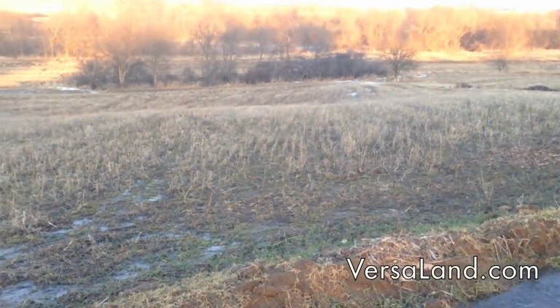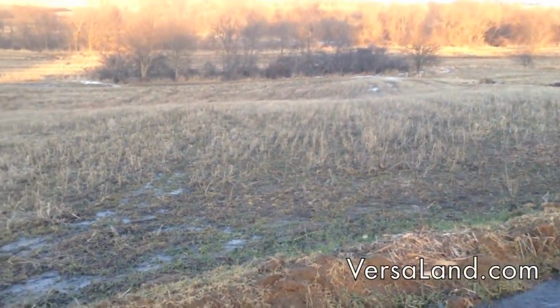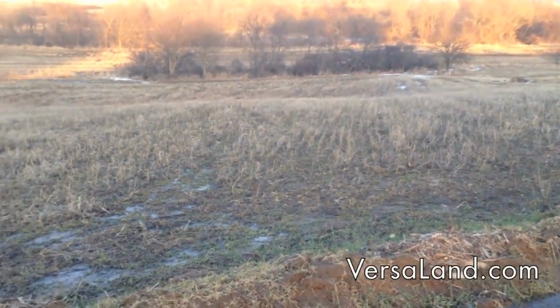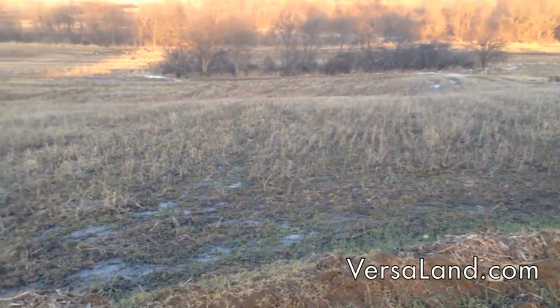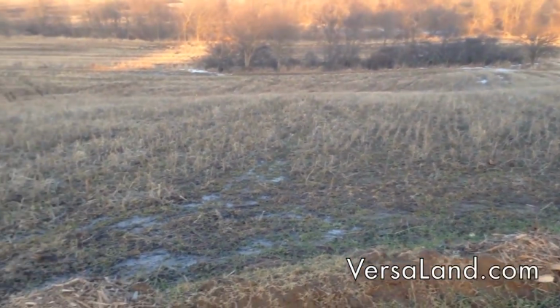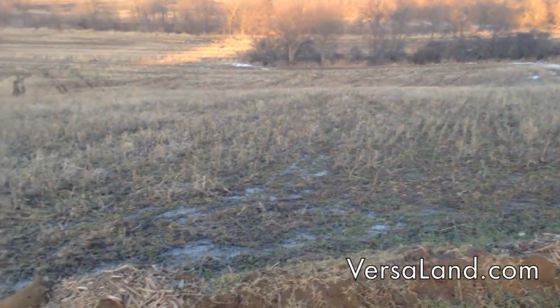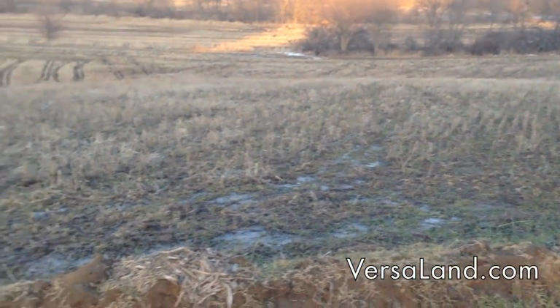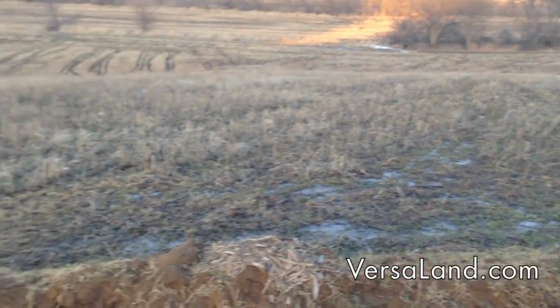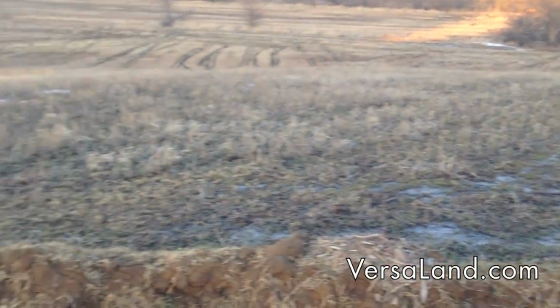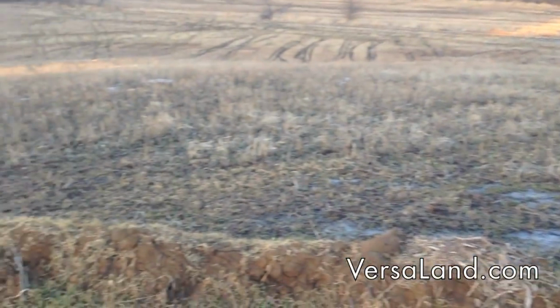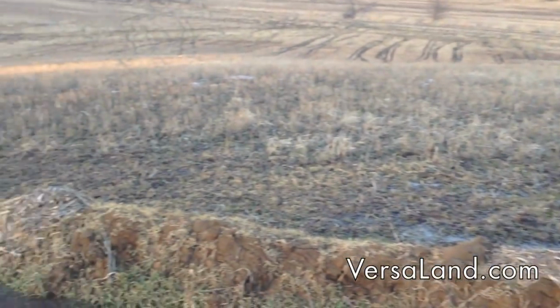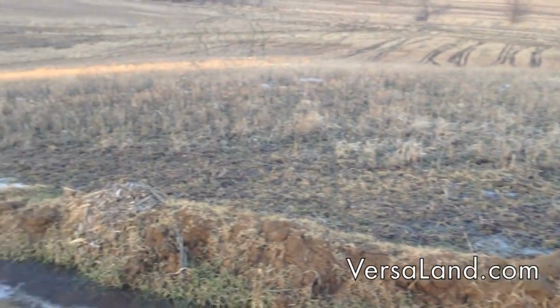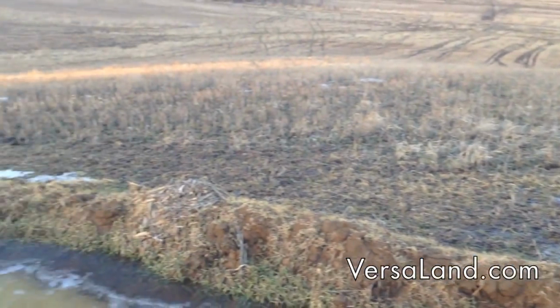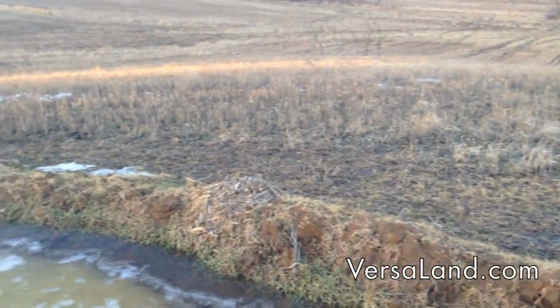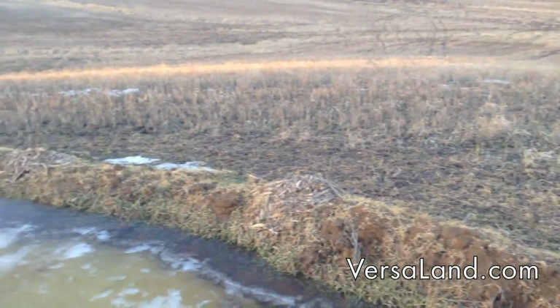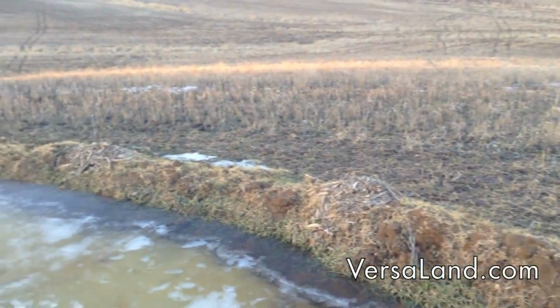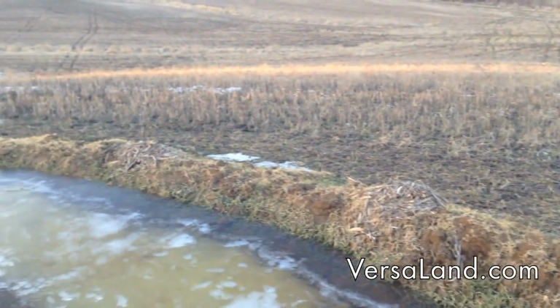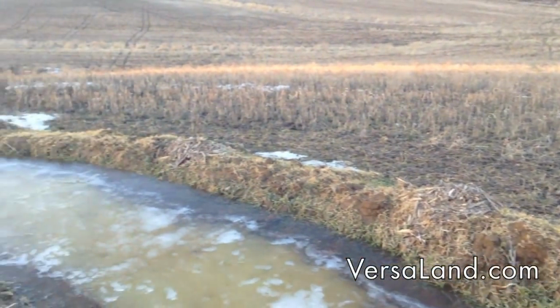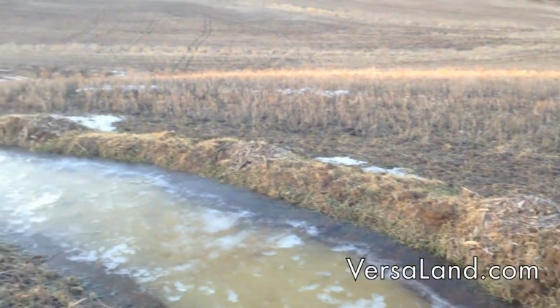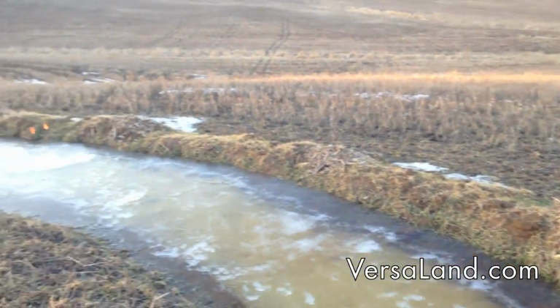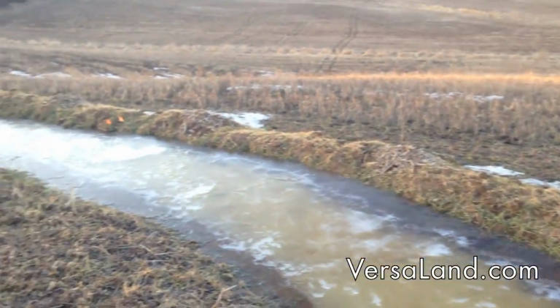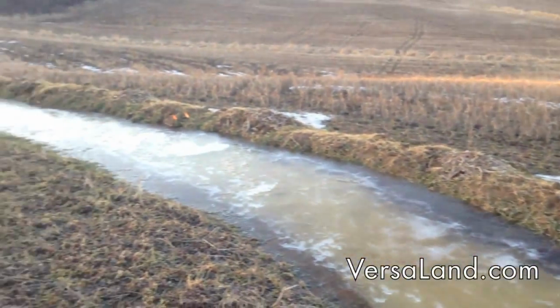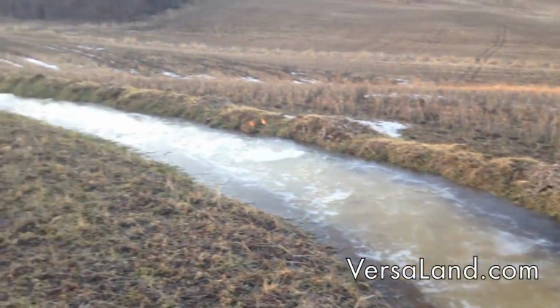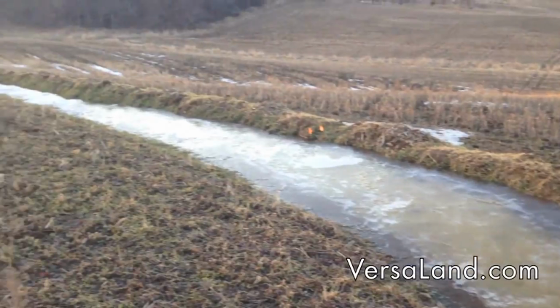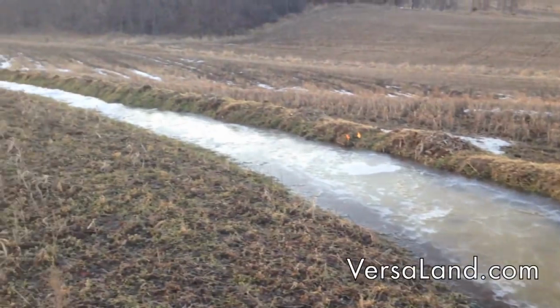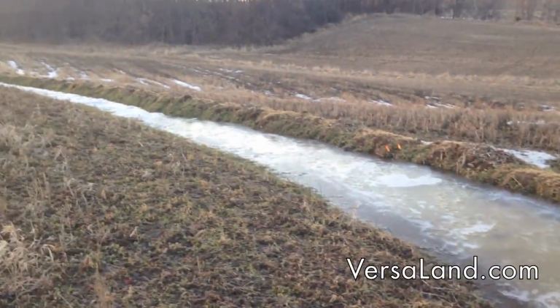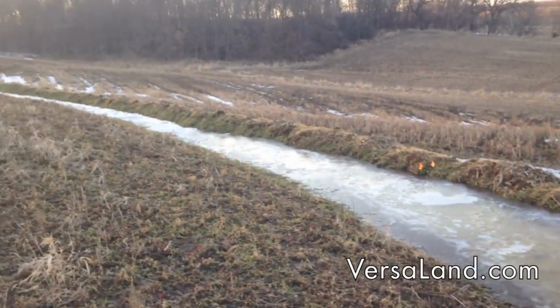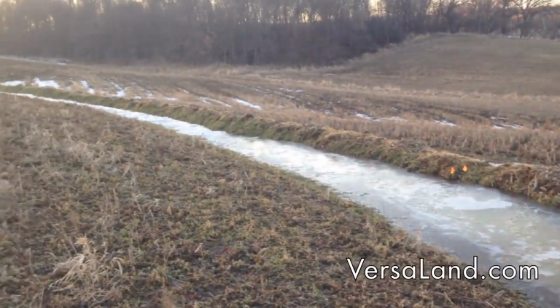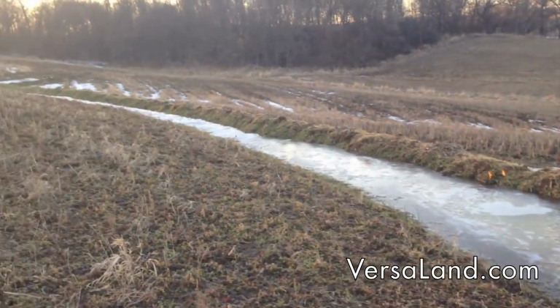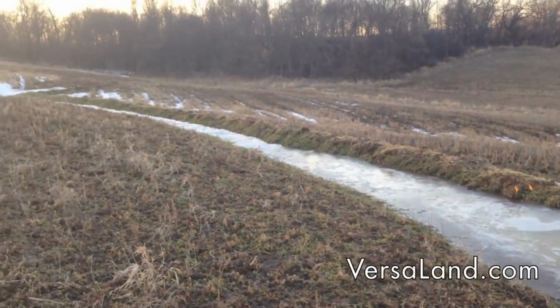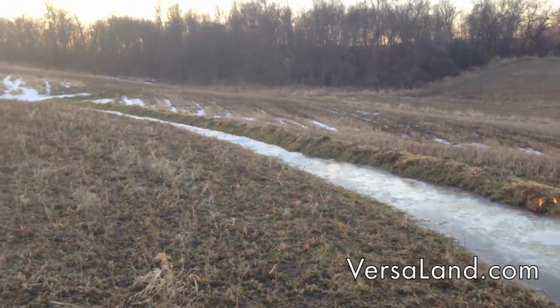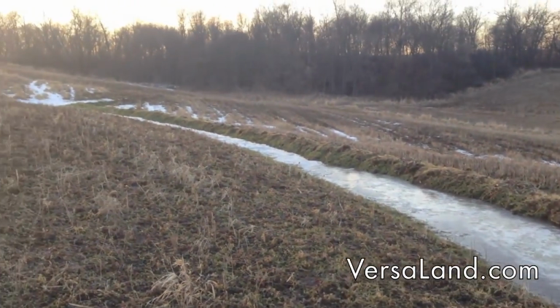Grant Schultz, VersaLand.com — collection pool of a Keyline Swale.